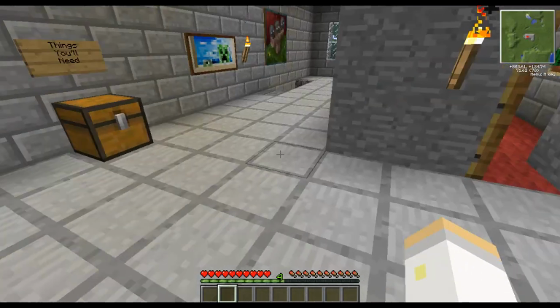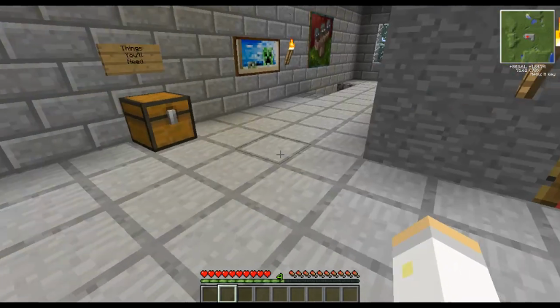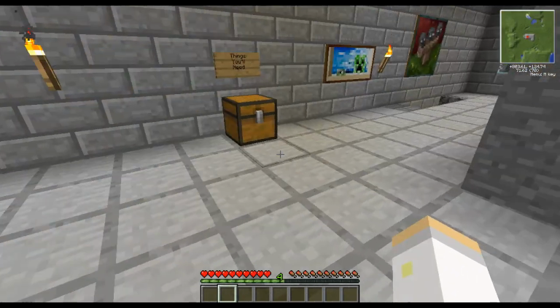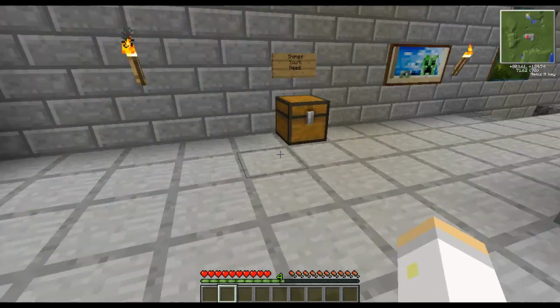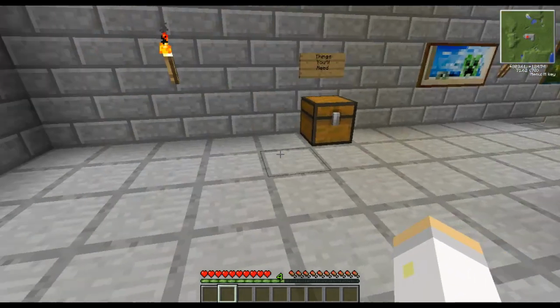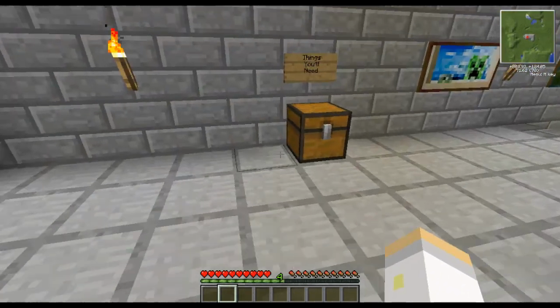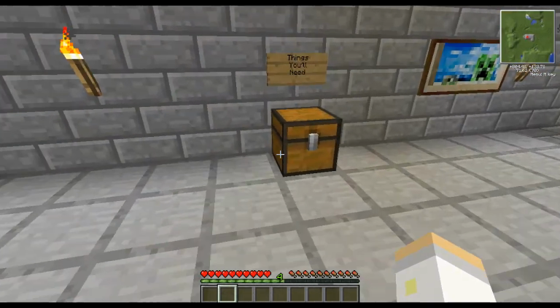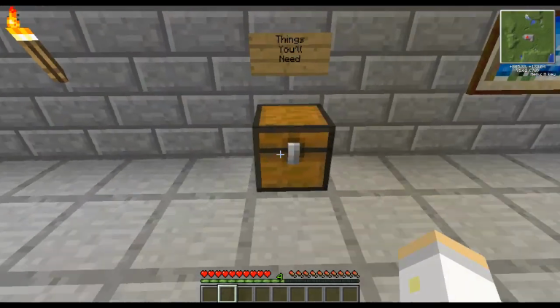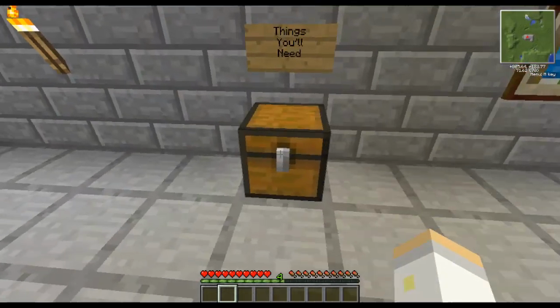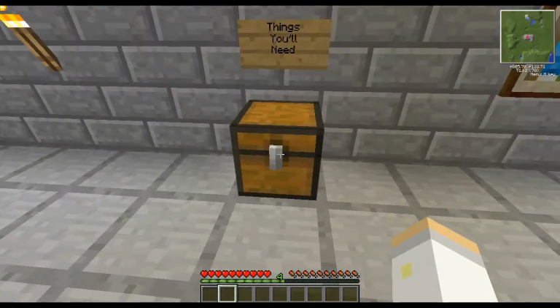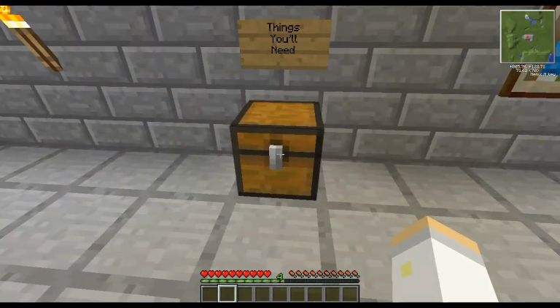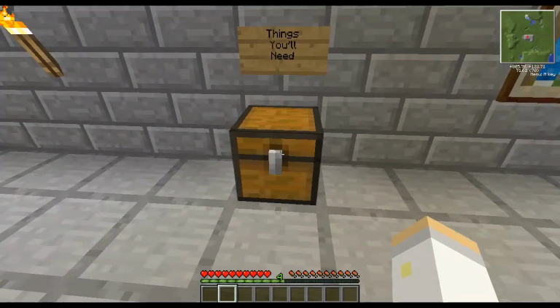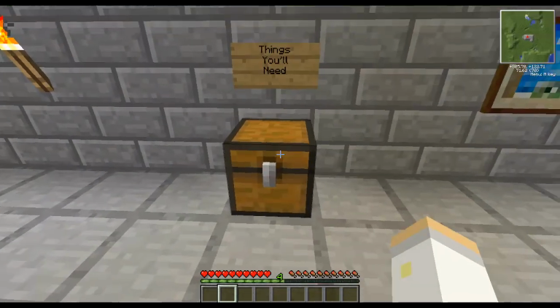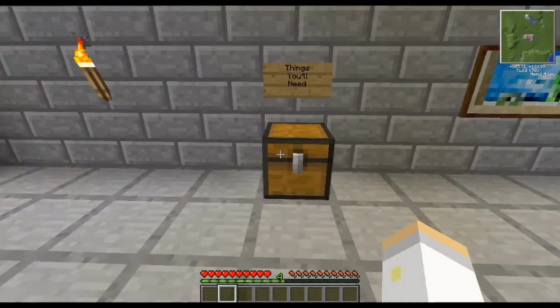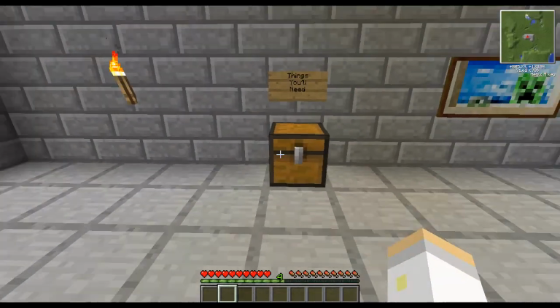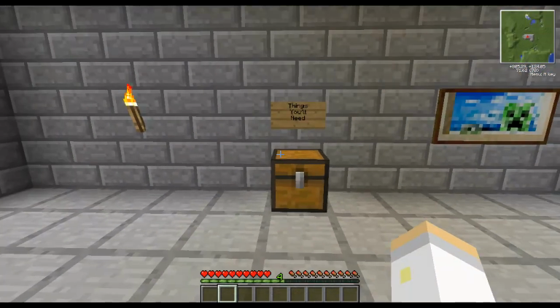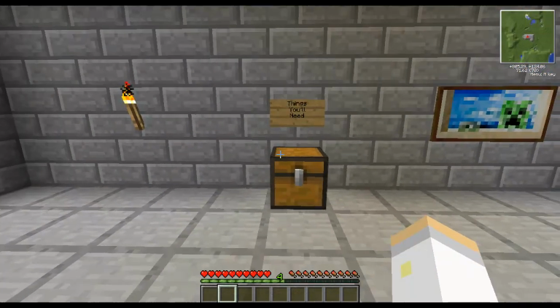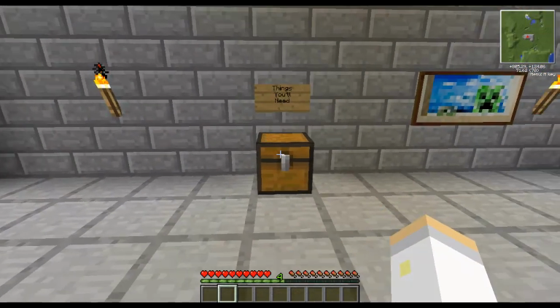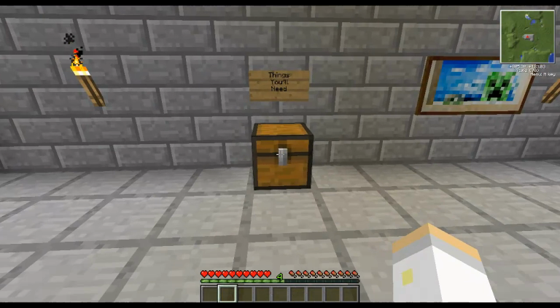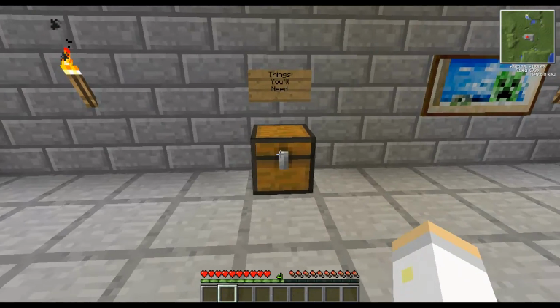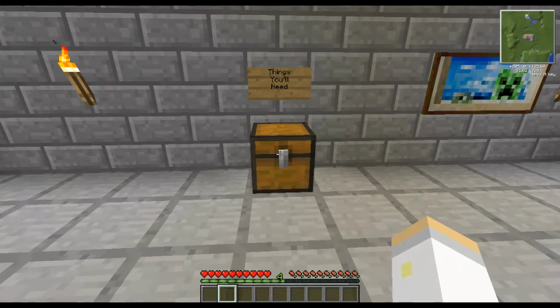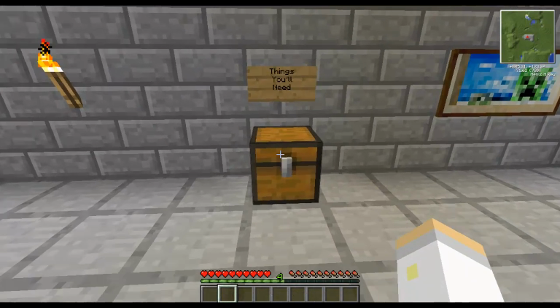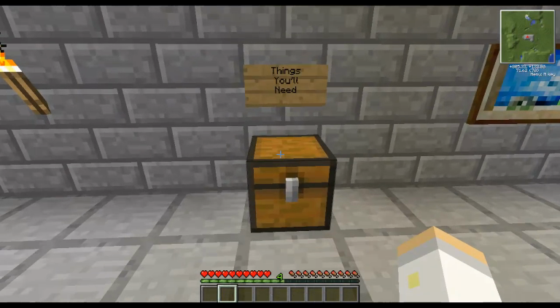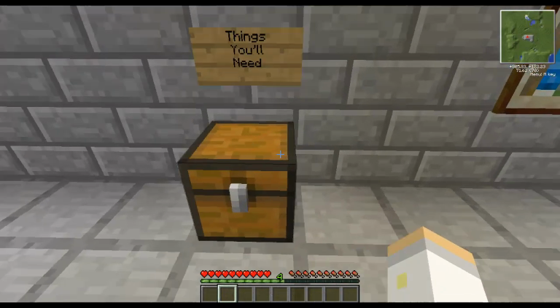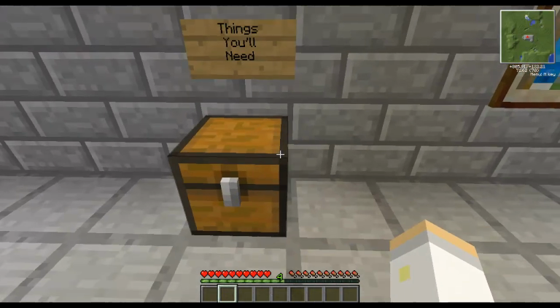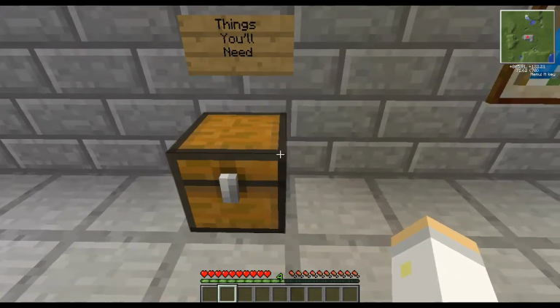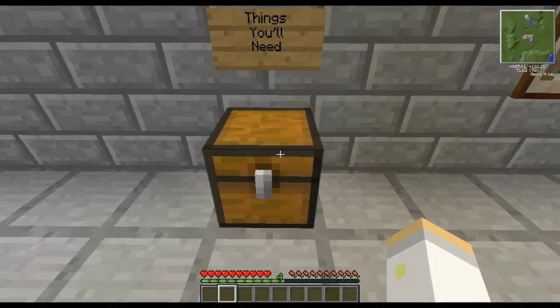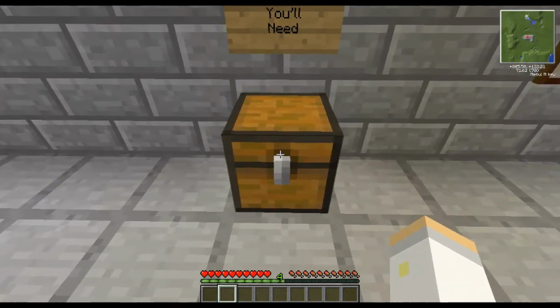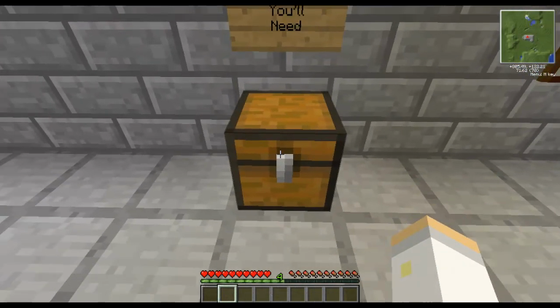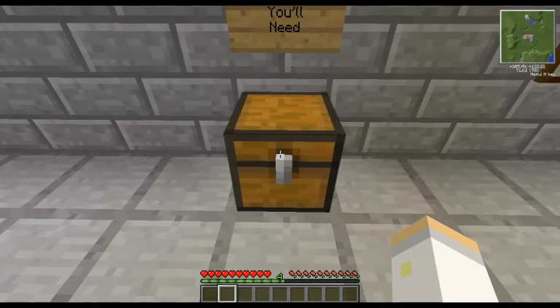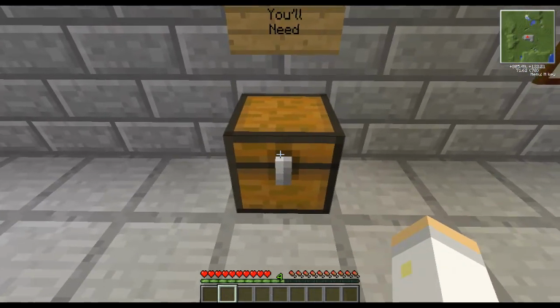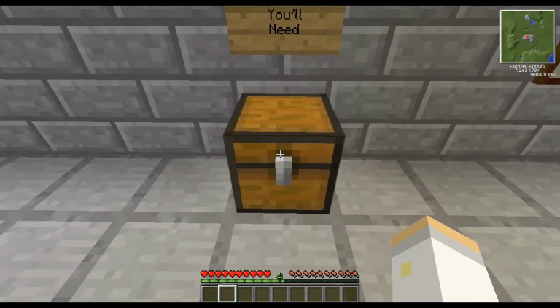Last episode we attempted to do mining, and today I'm going to teach you how to make your first machine.